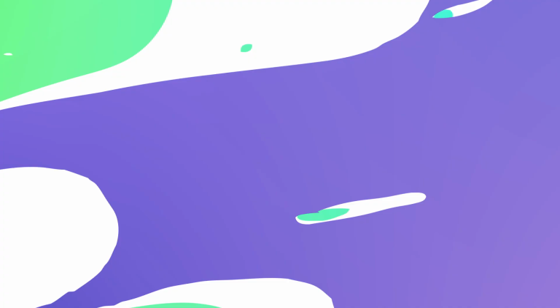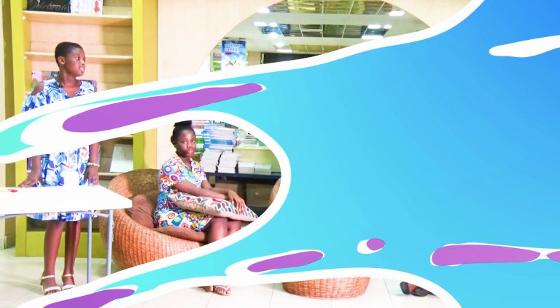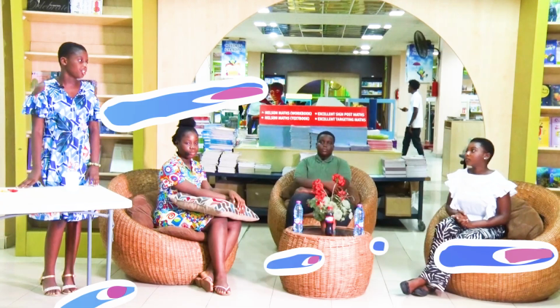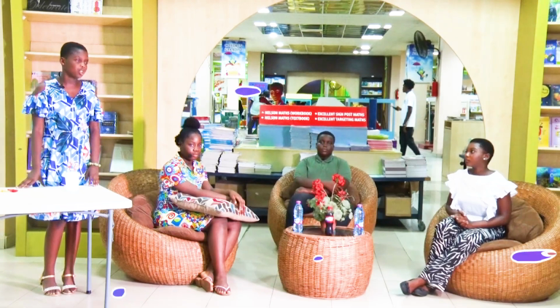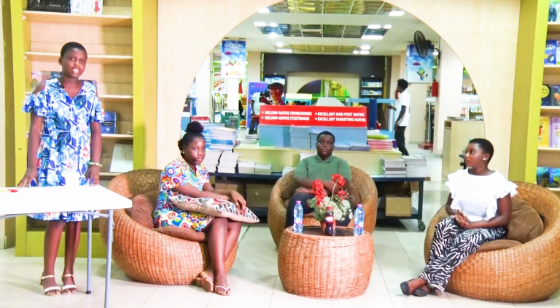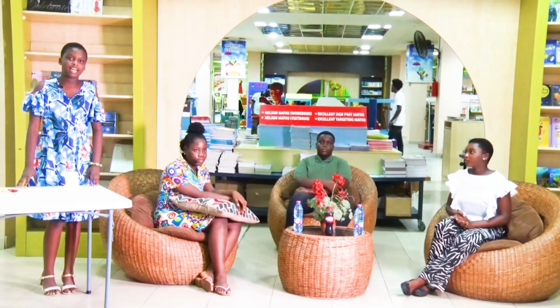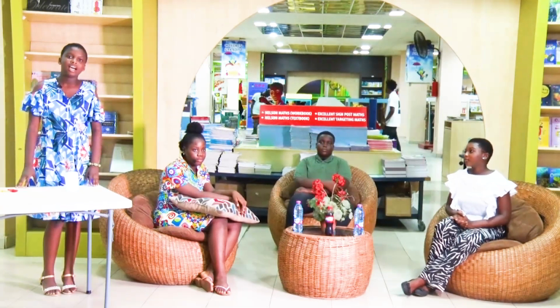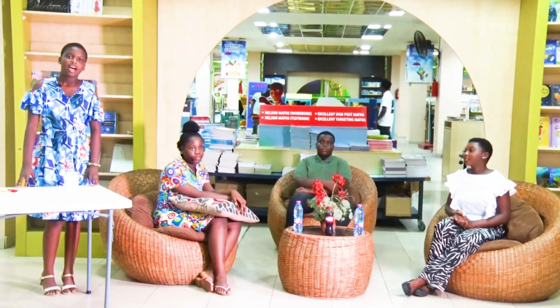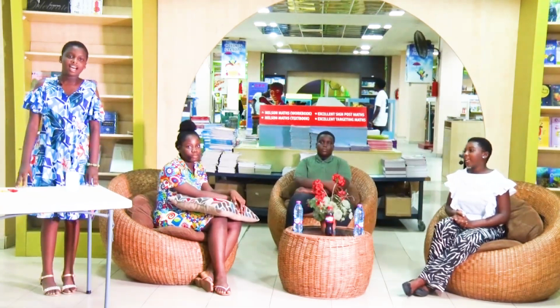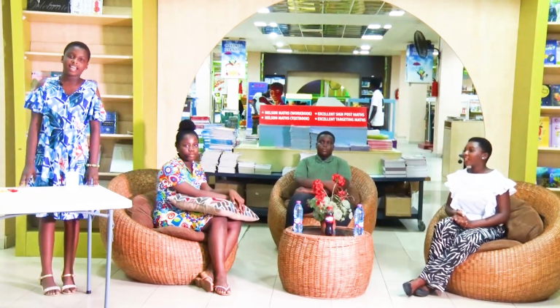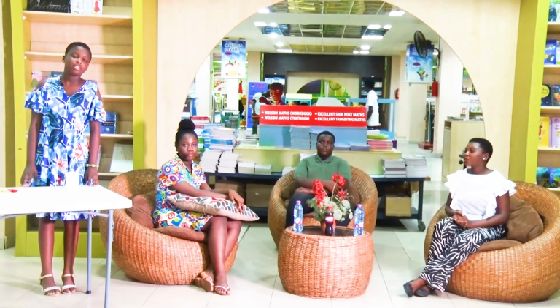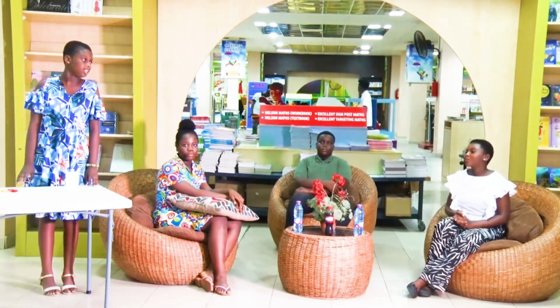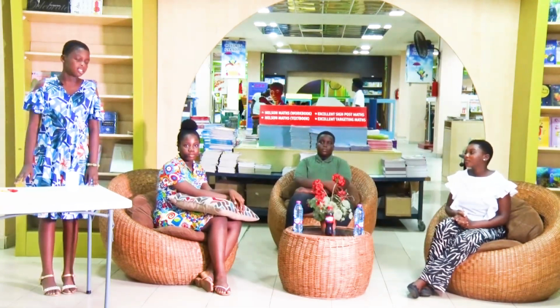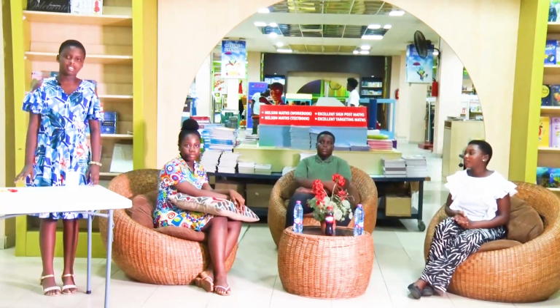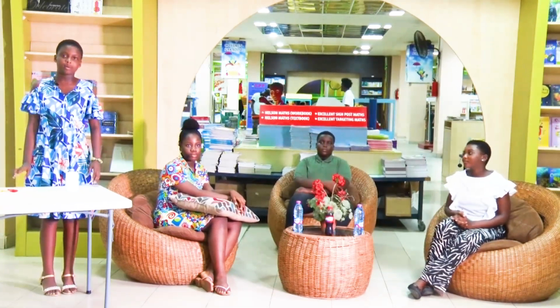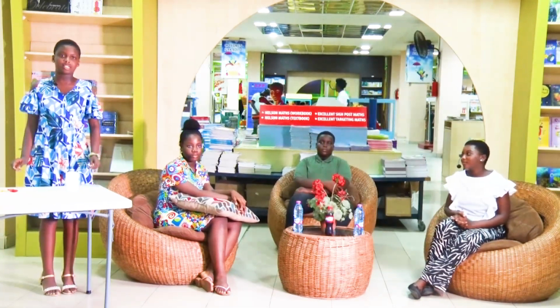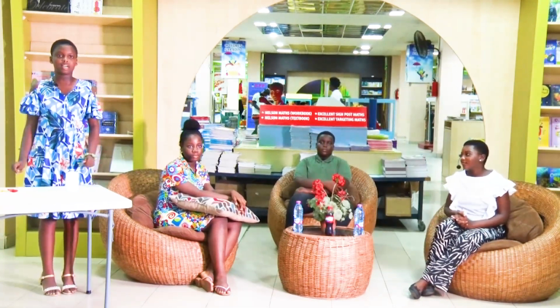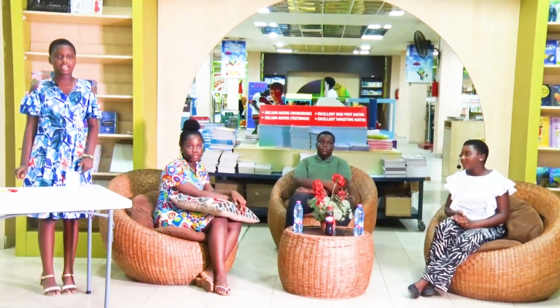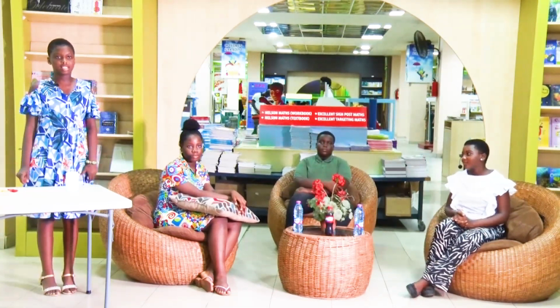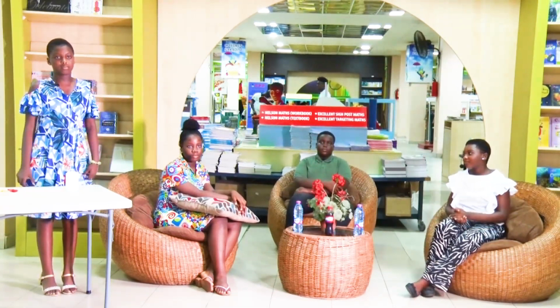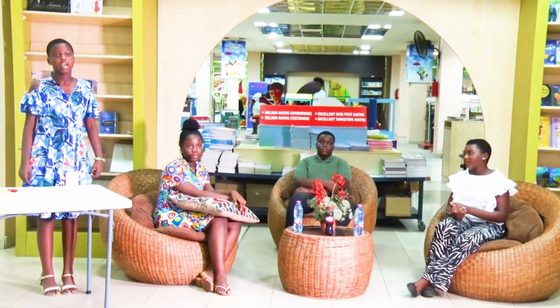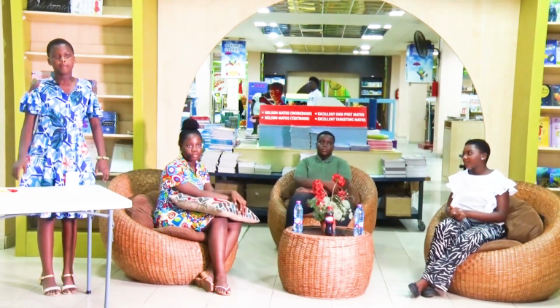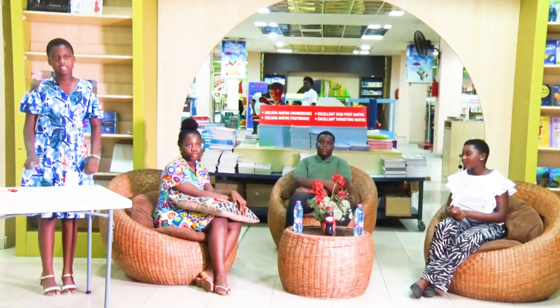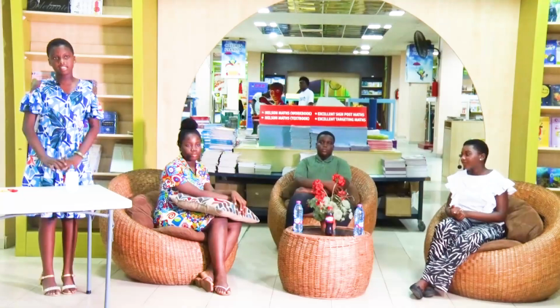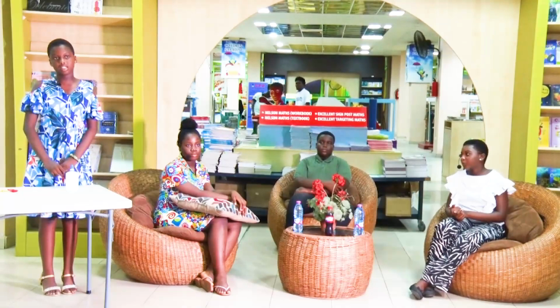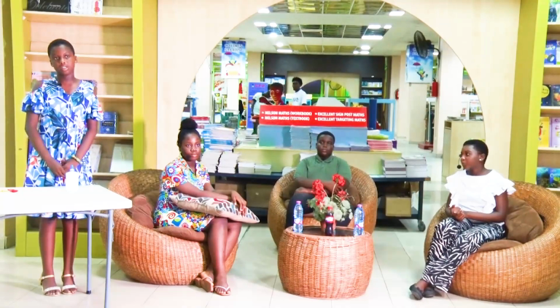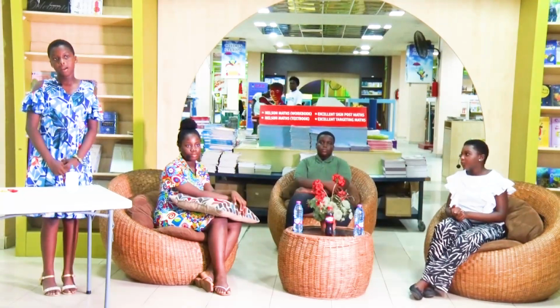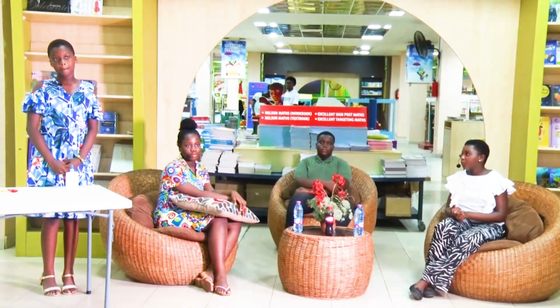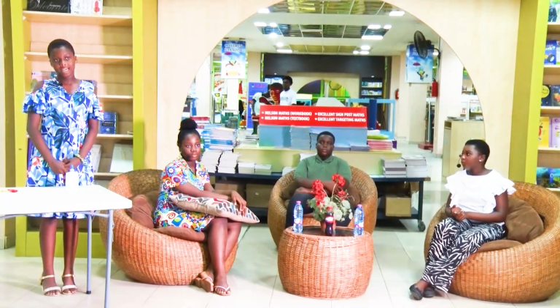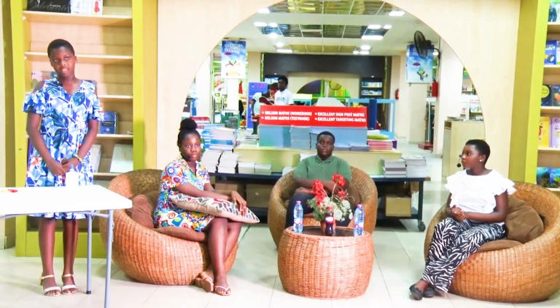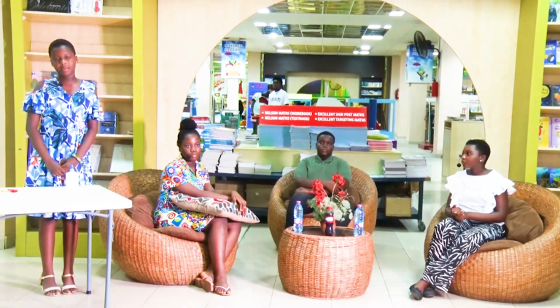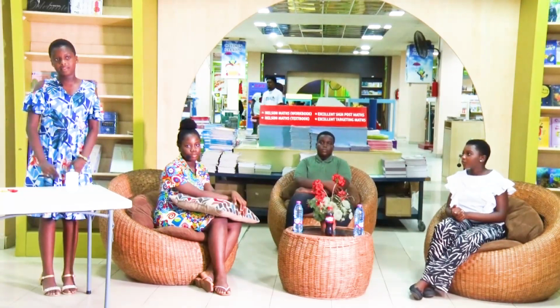Thank you, Della. Hi, this is the Practical Life Study presented by me, Beverly.